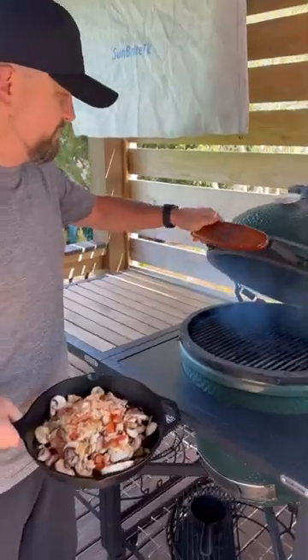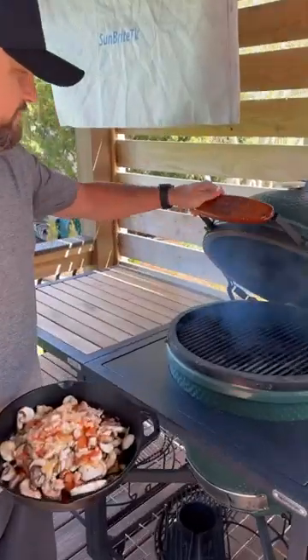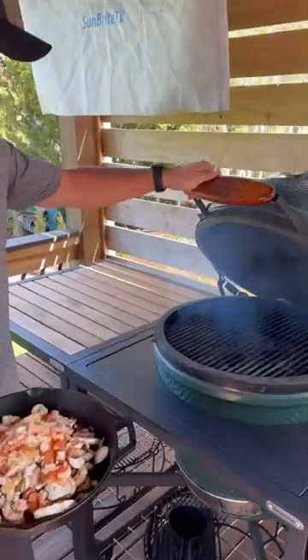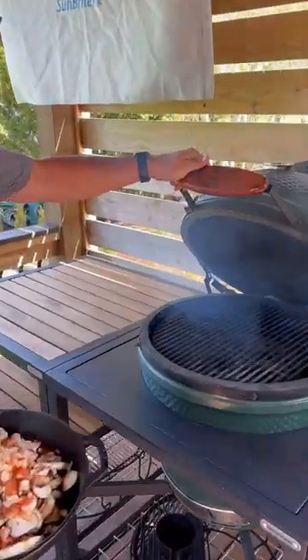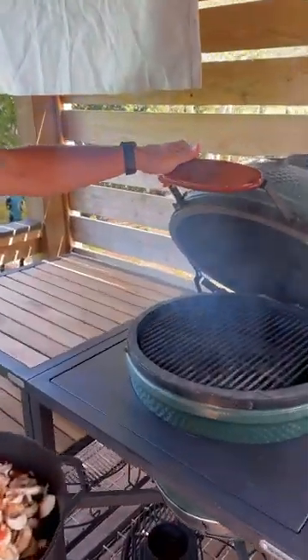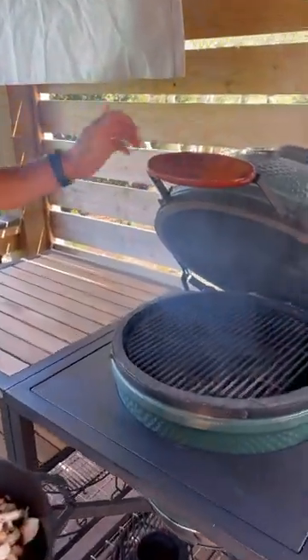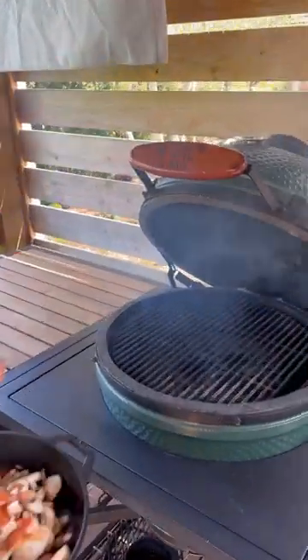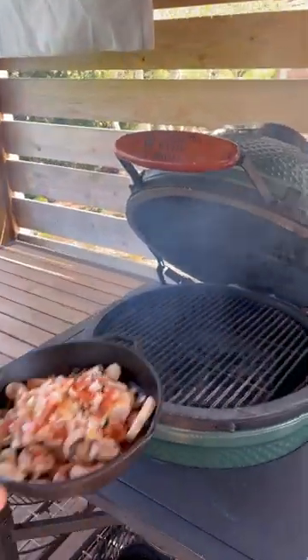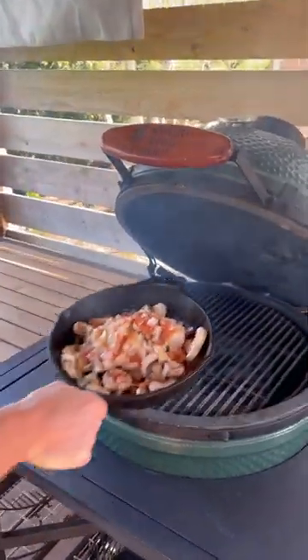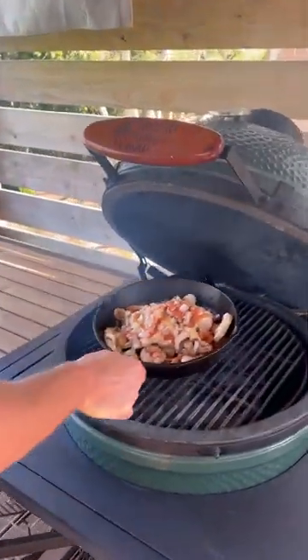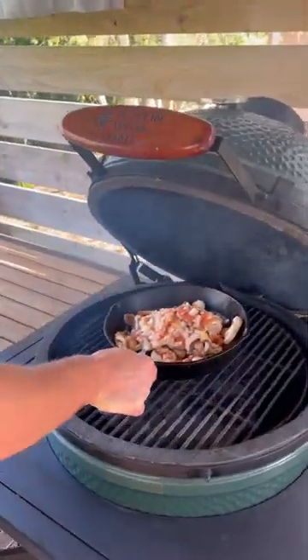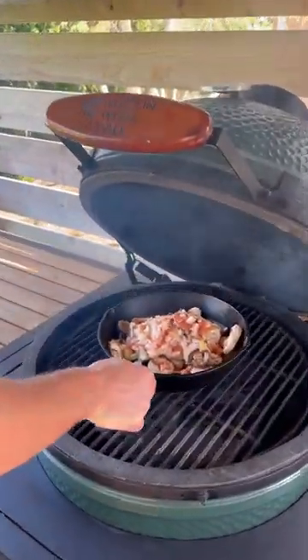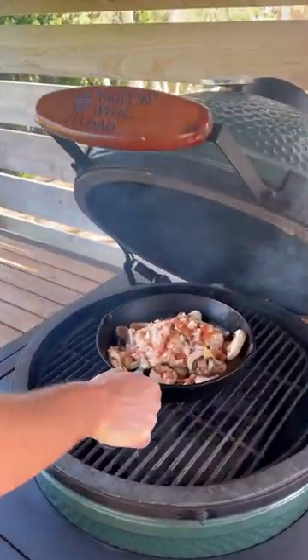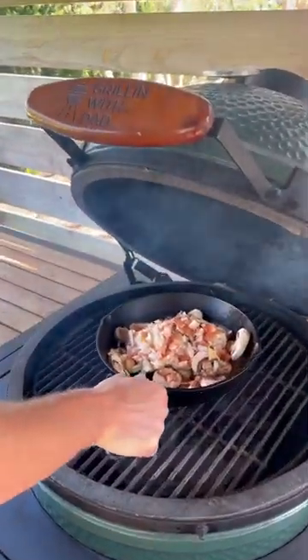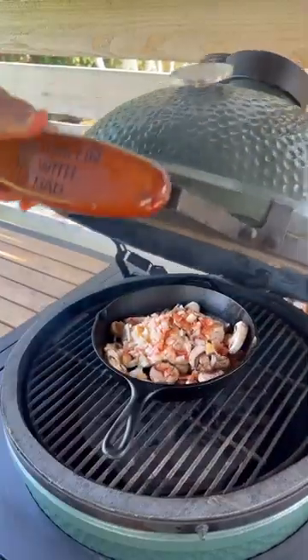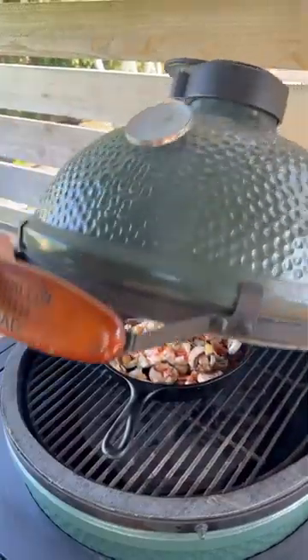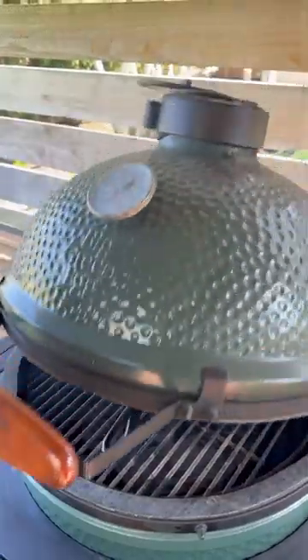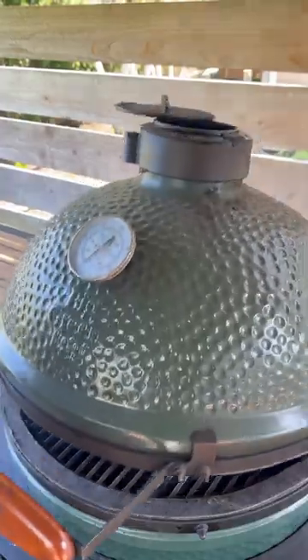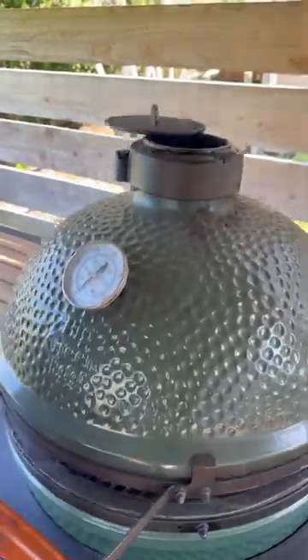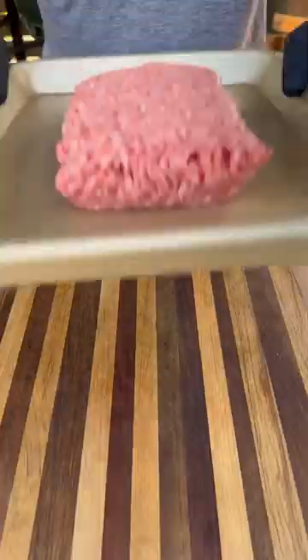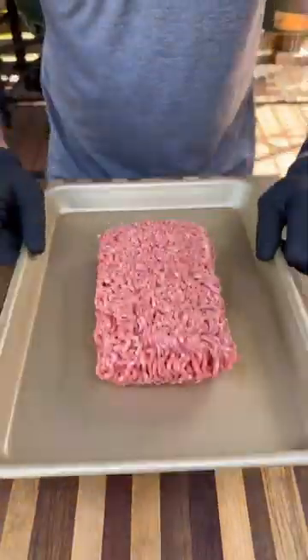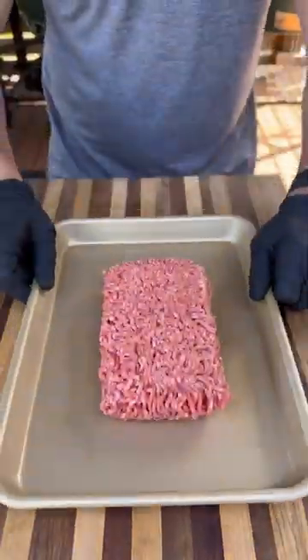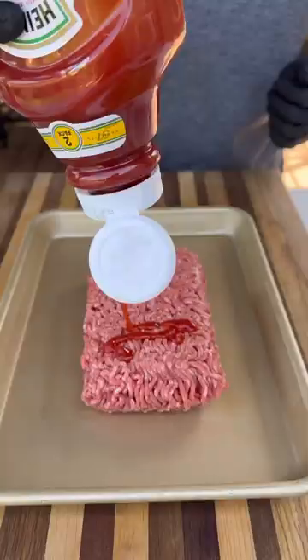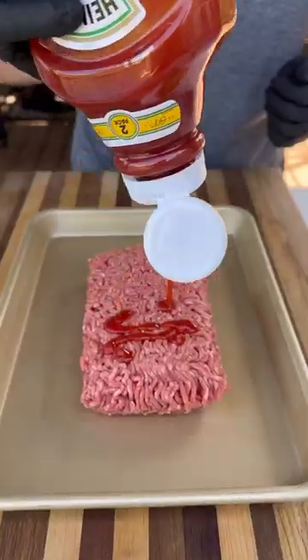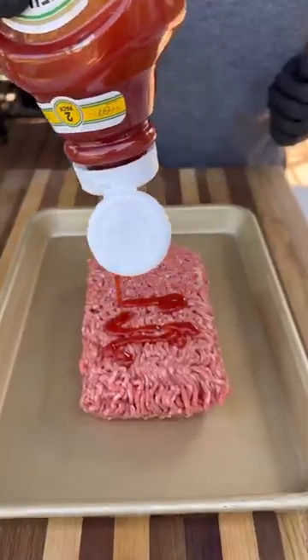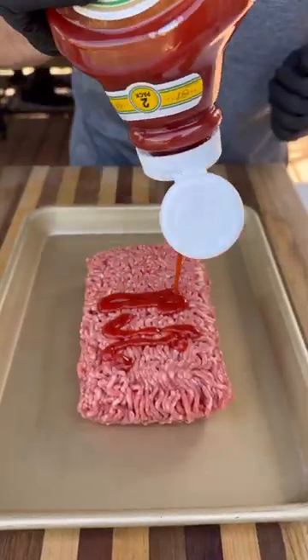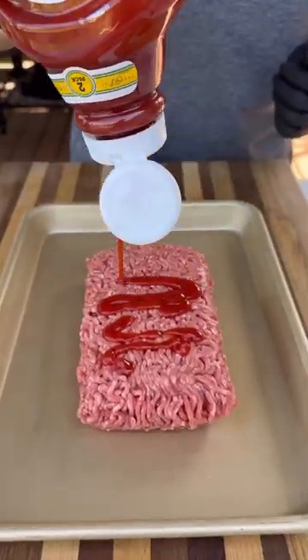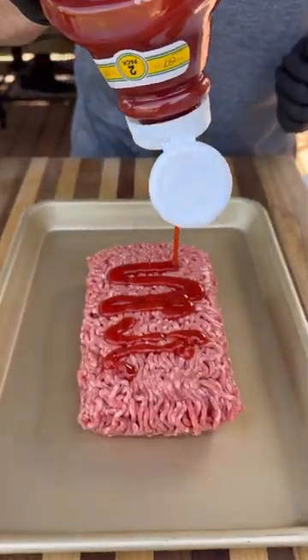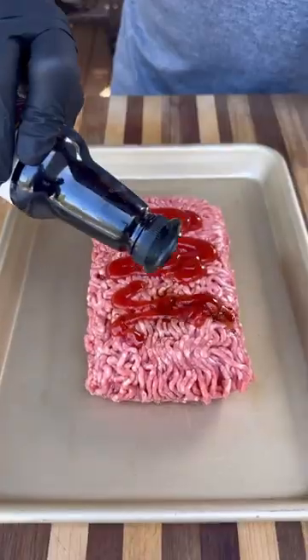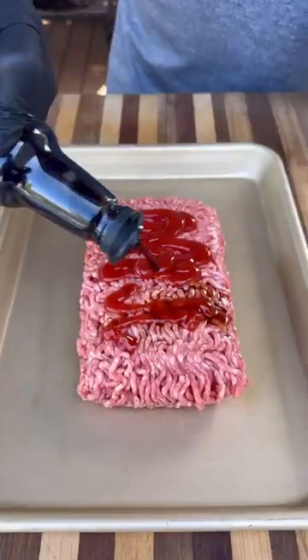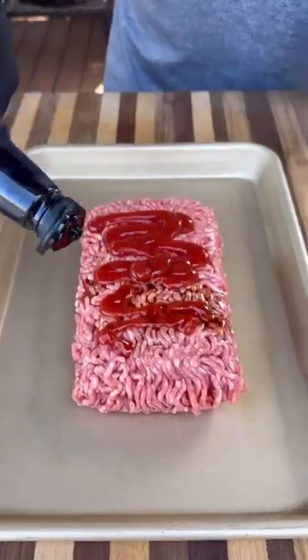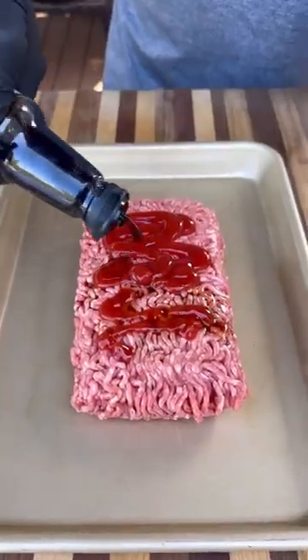First up, to make the gravy, I've got some onions, mushroom, butter, and my AP seasoning. This goes in the cast iron skillet on the grill.